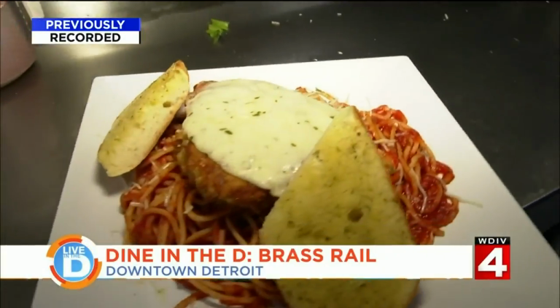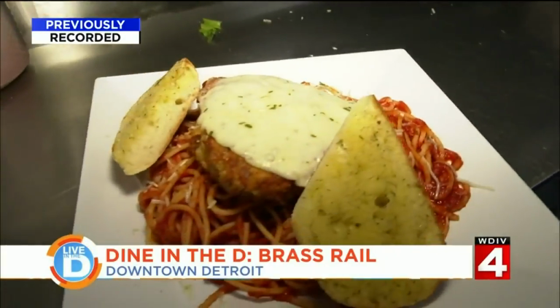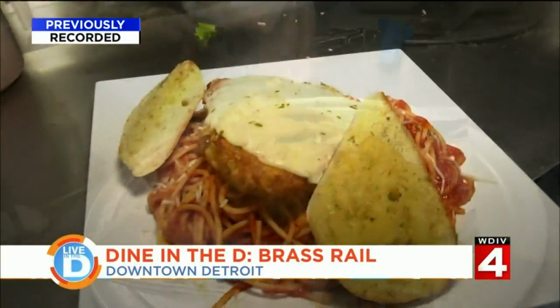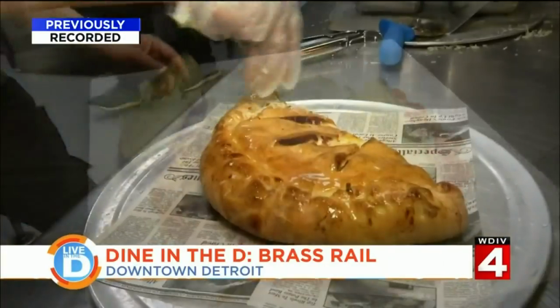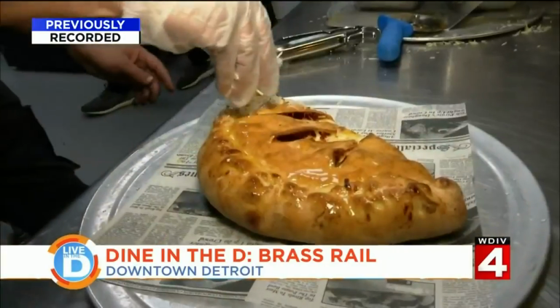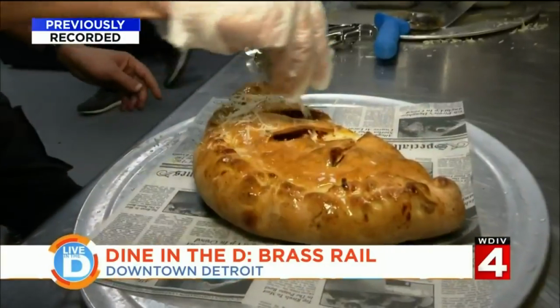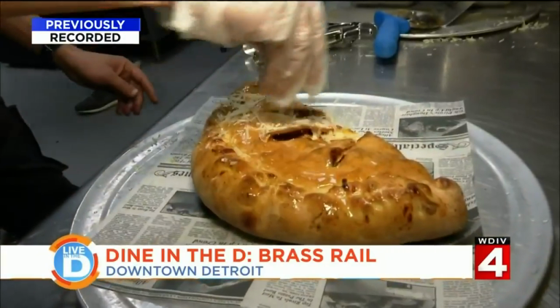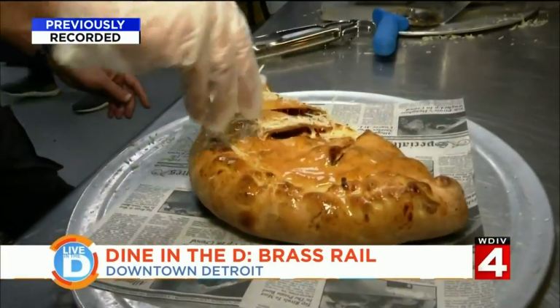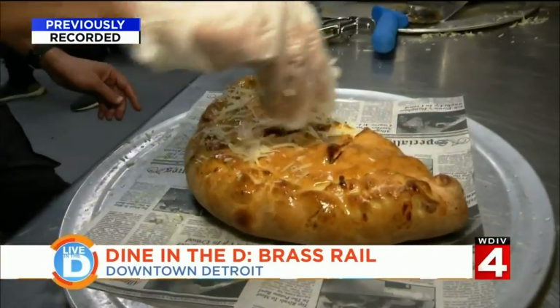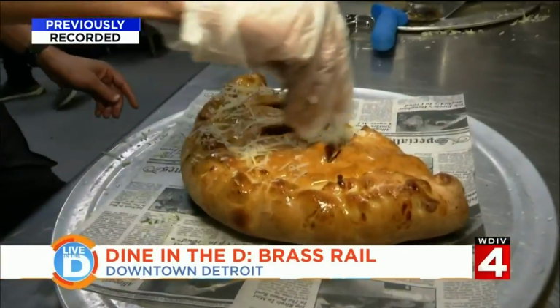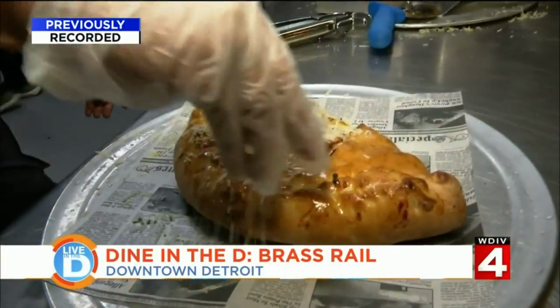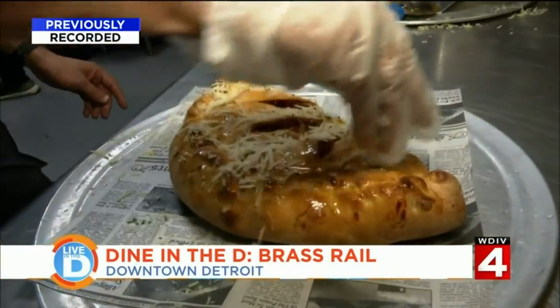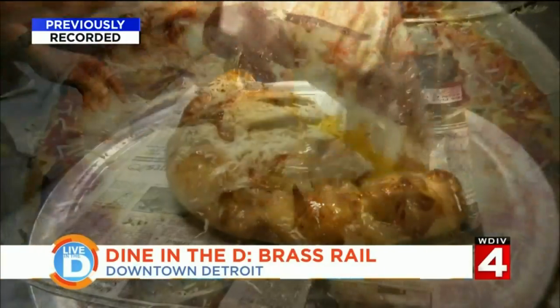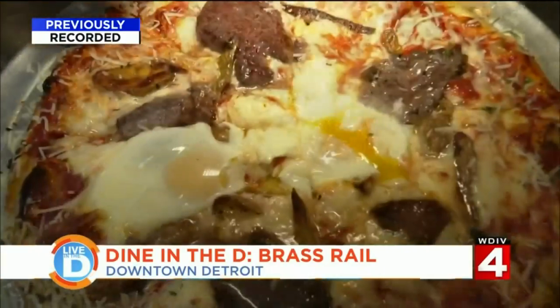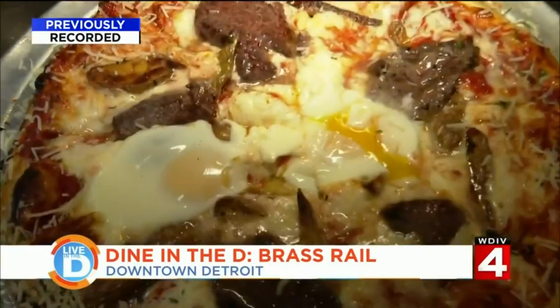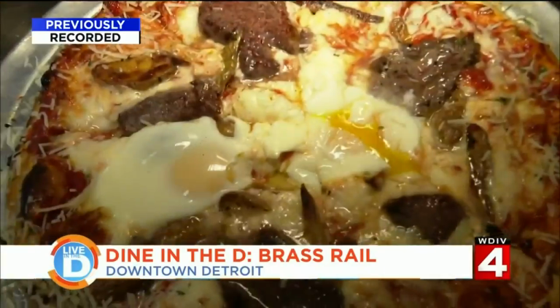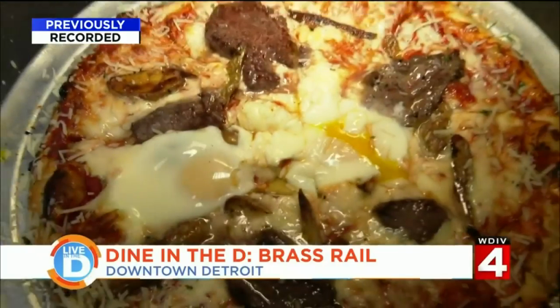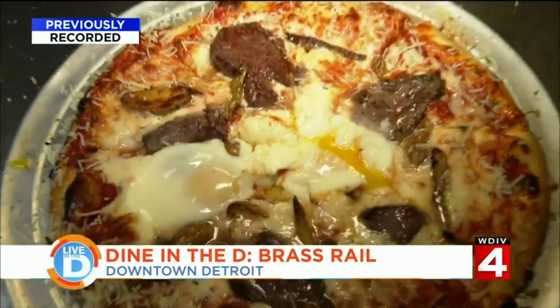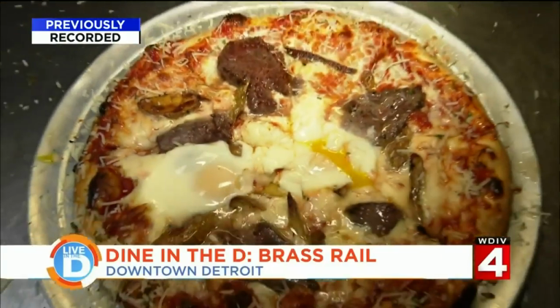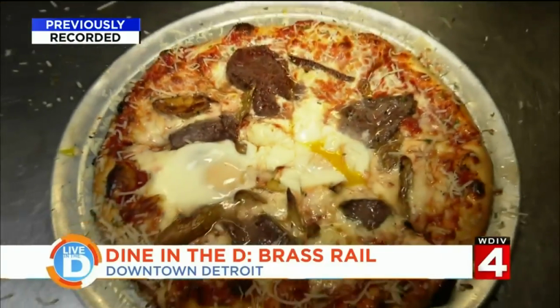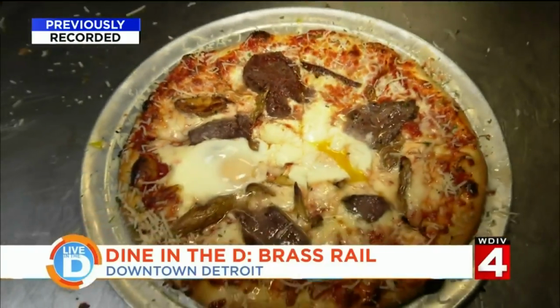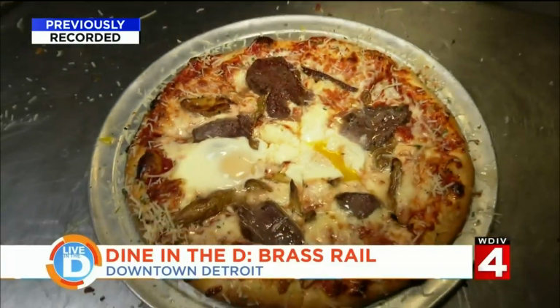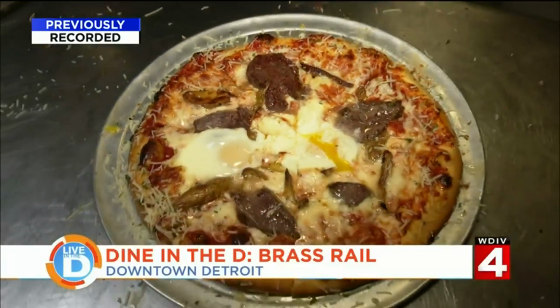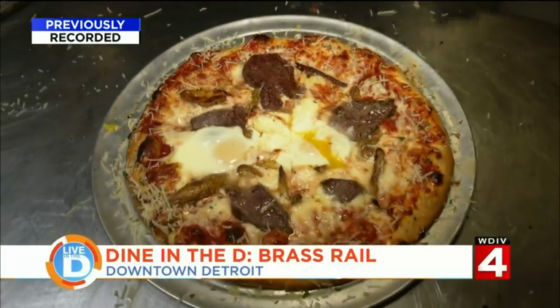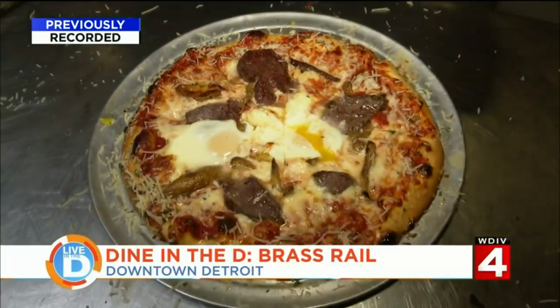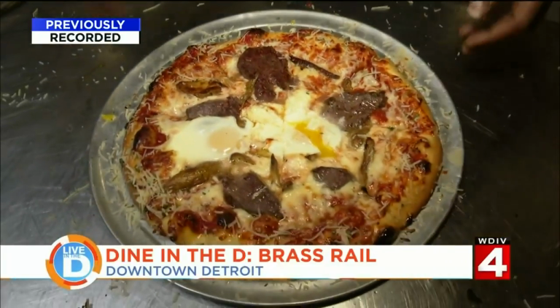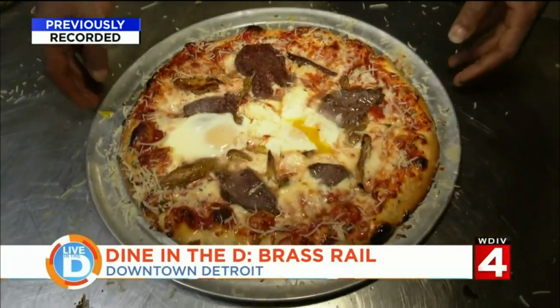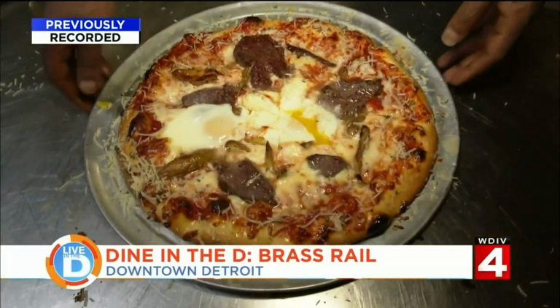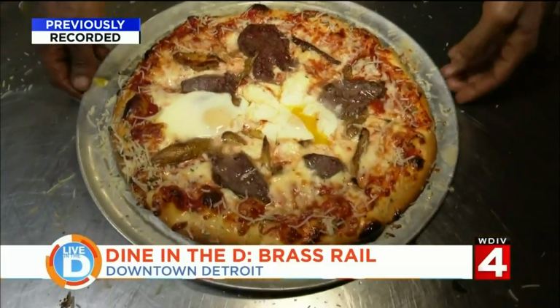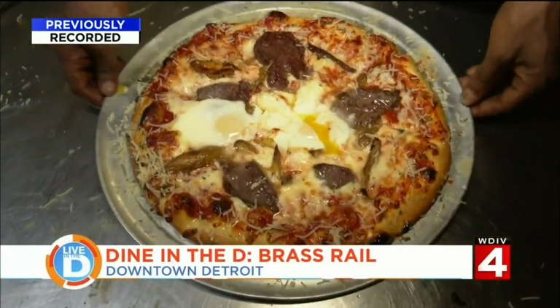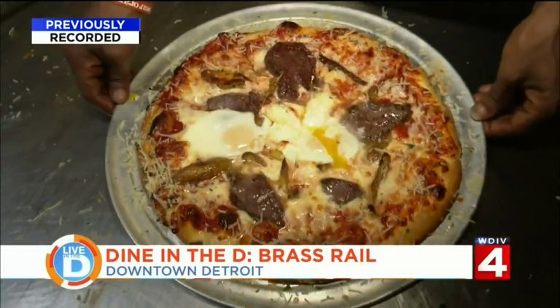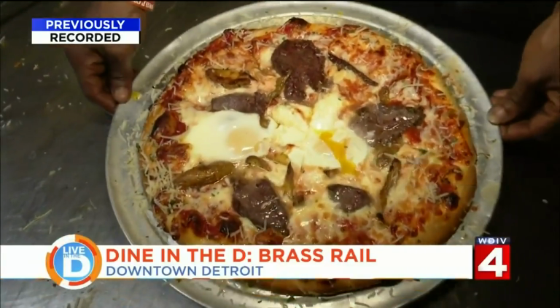But their specialty is their specialty pizzas, like this one called the Wakey Wakey.